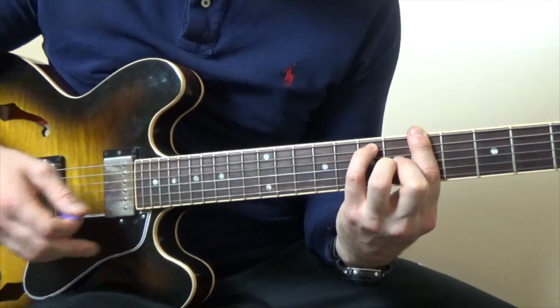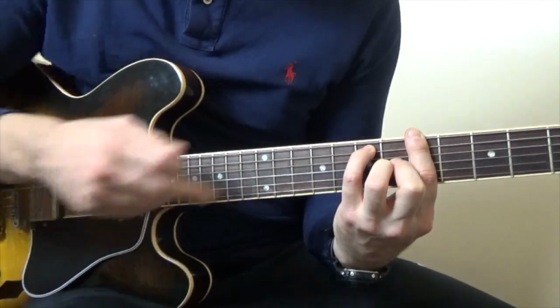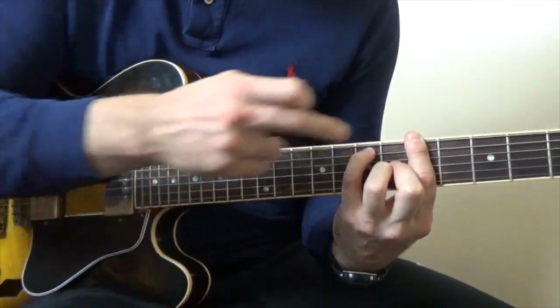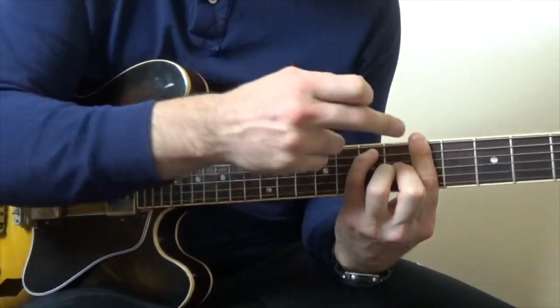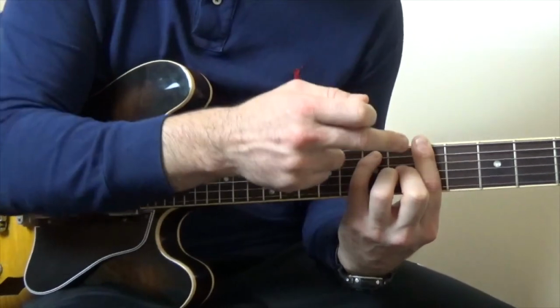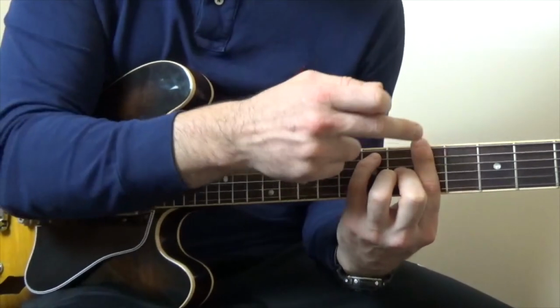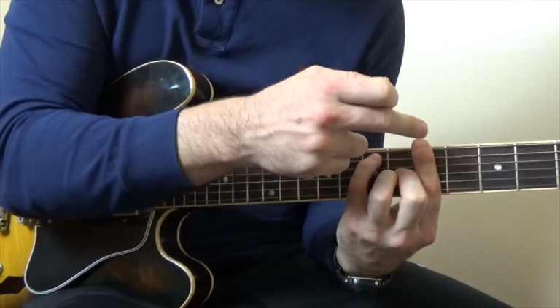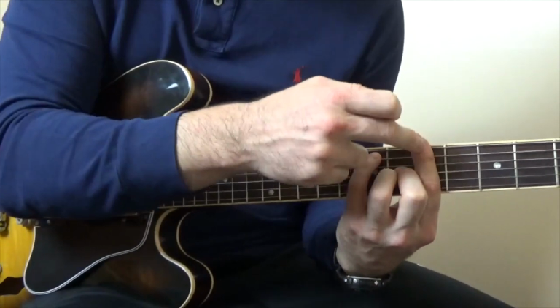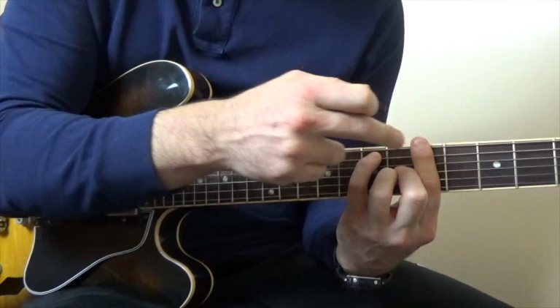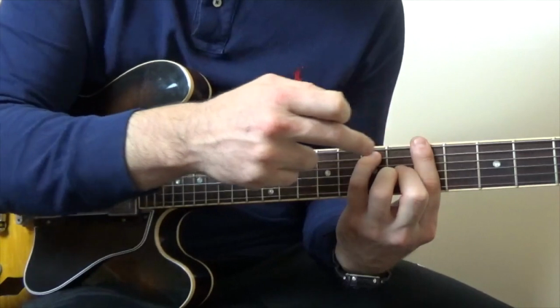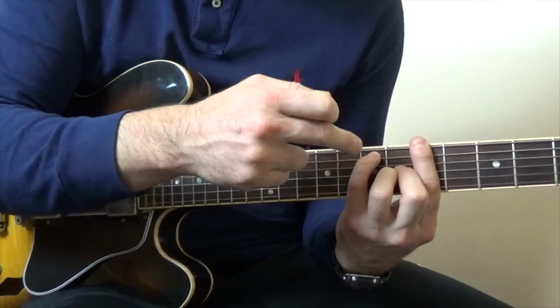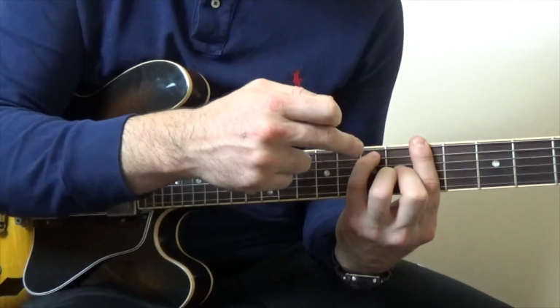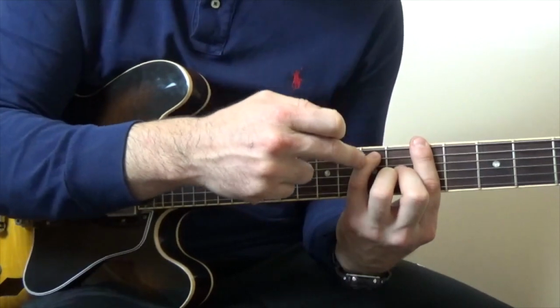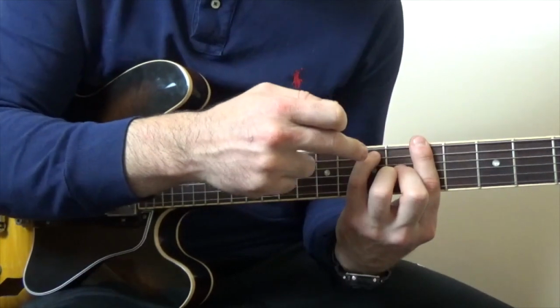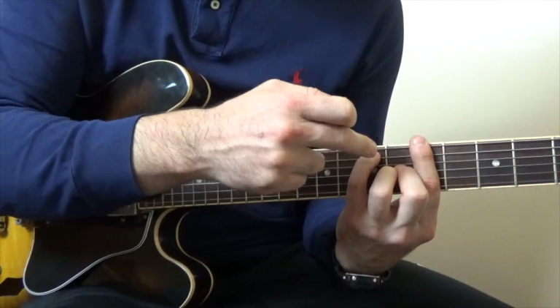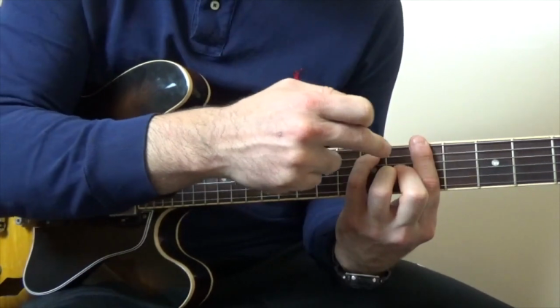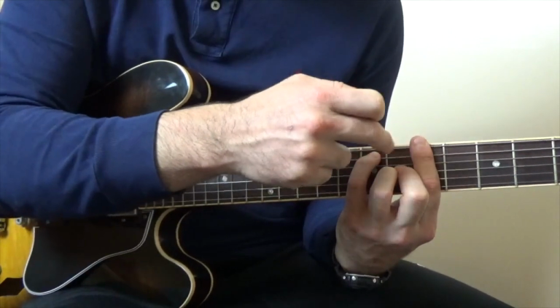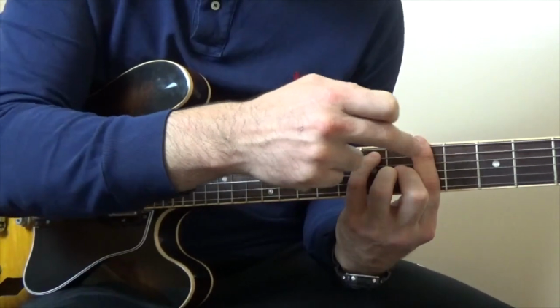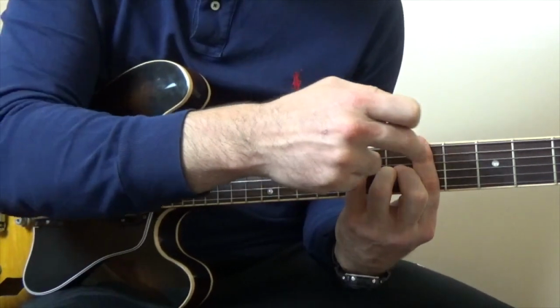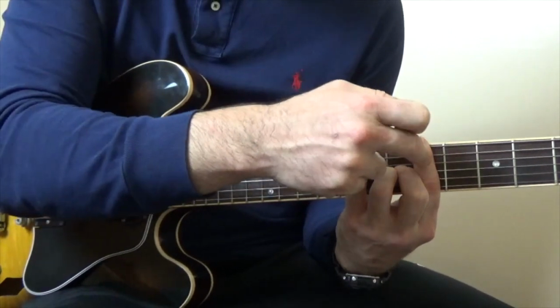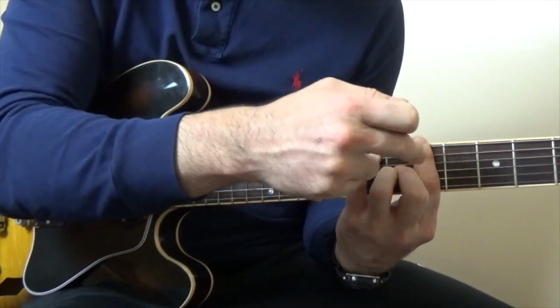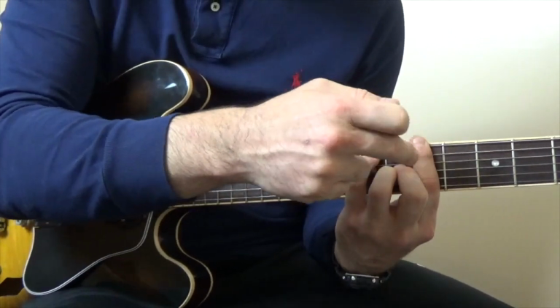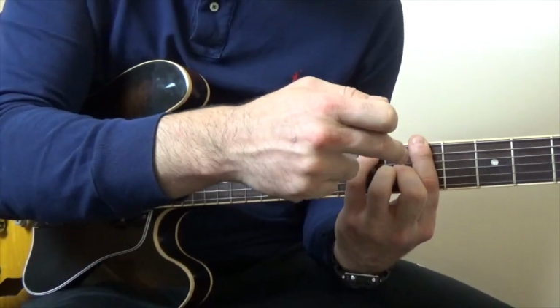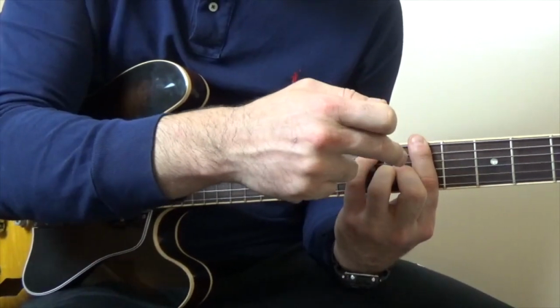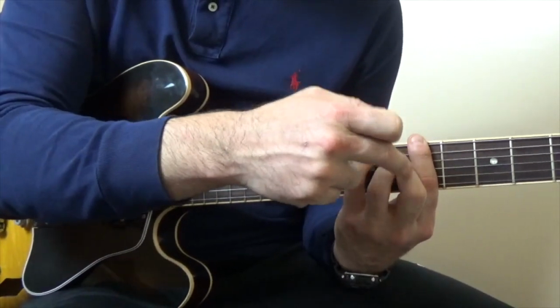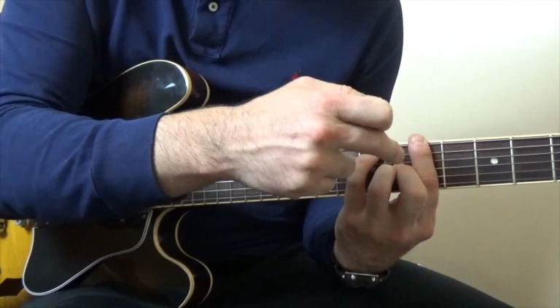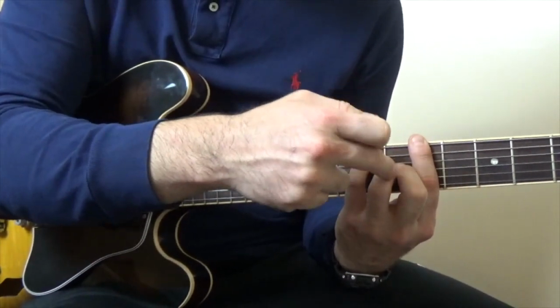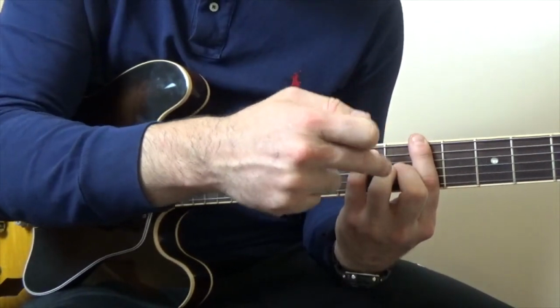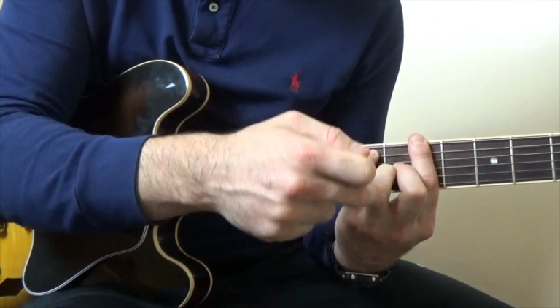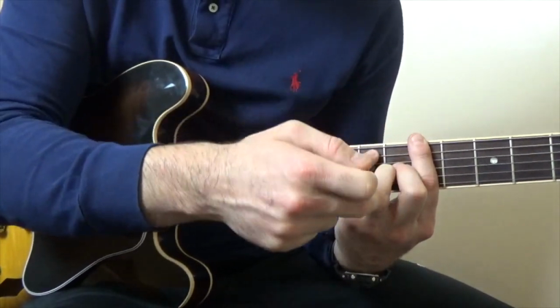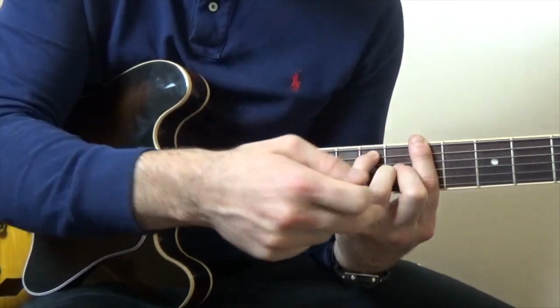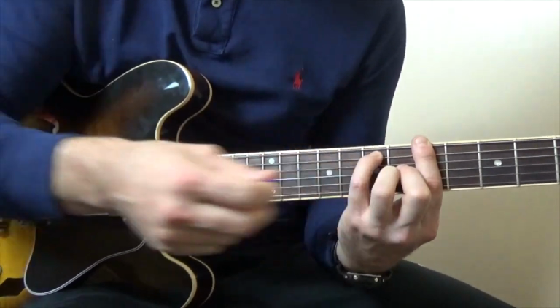and that one's going to go on the 7th fret of the A. So the fret positions are going to be: 5, 7, 5, 6, 6, 5.